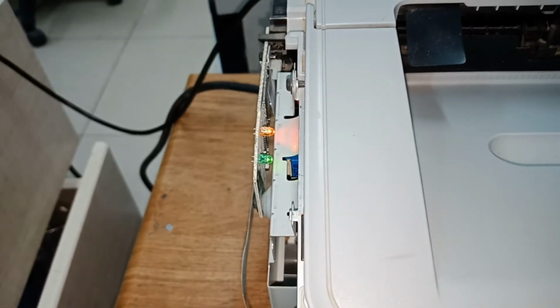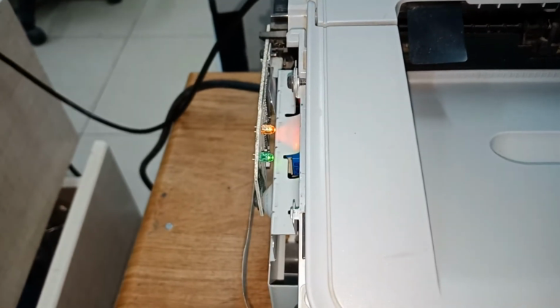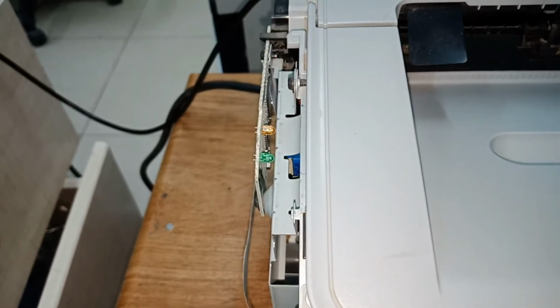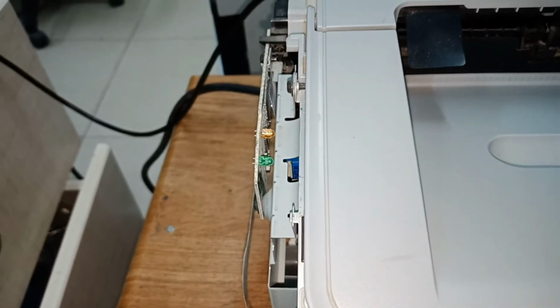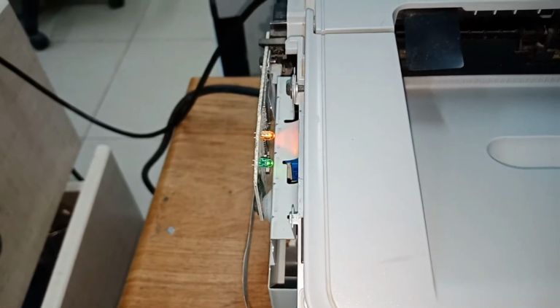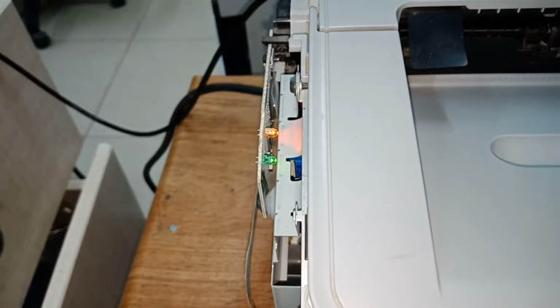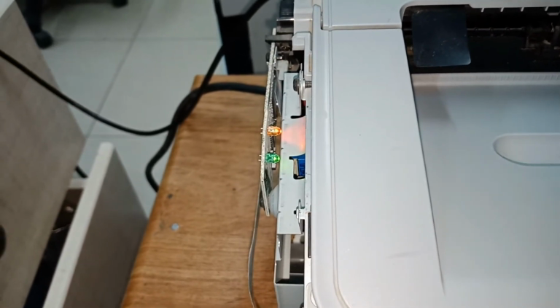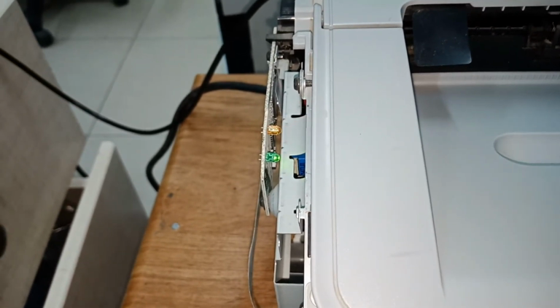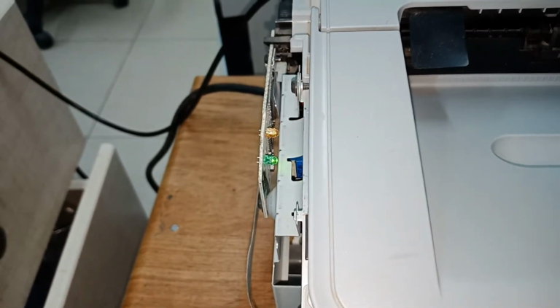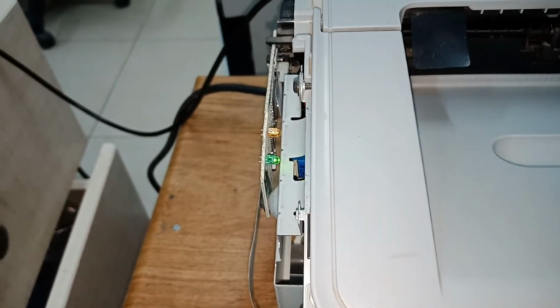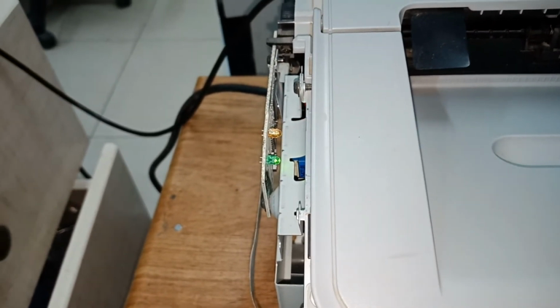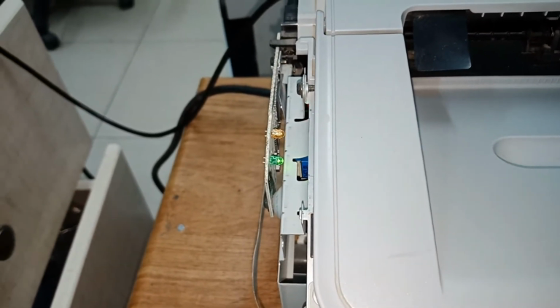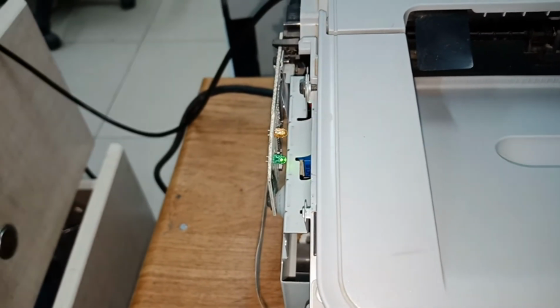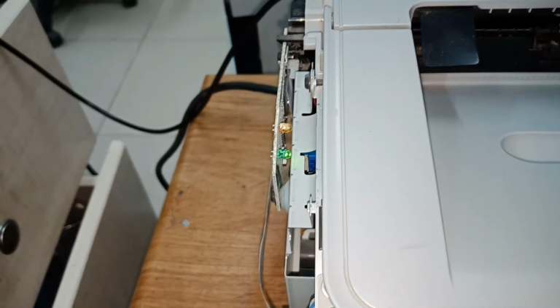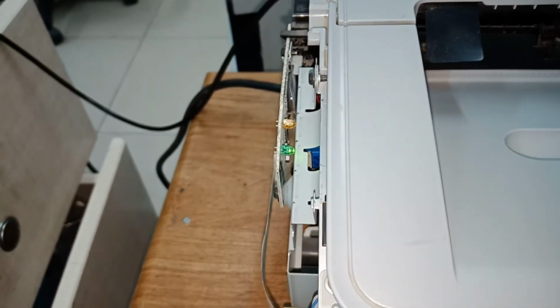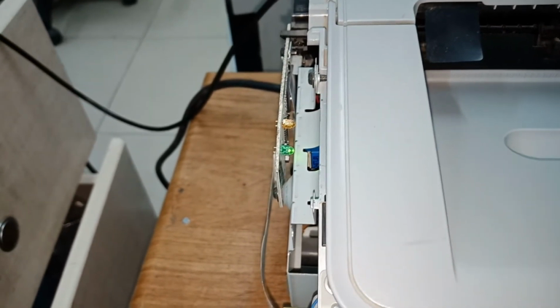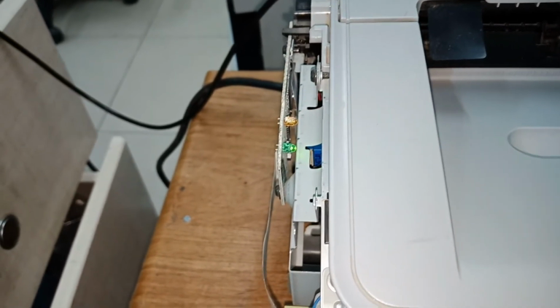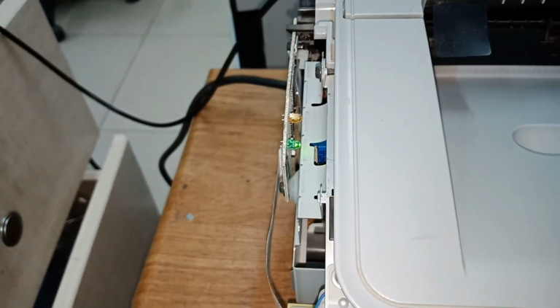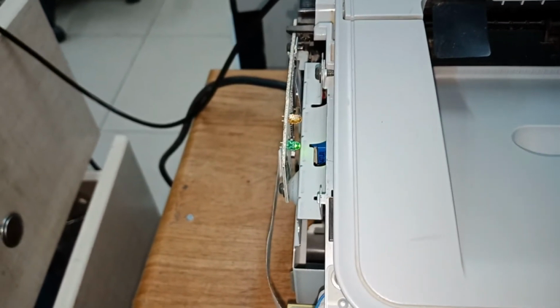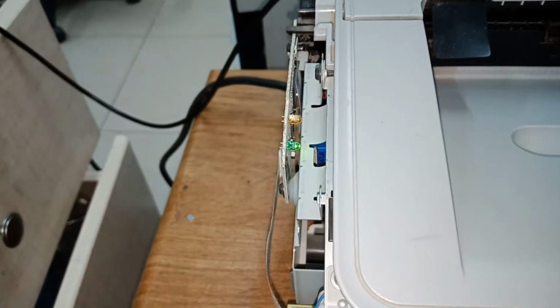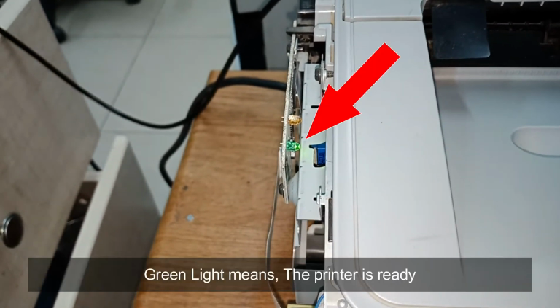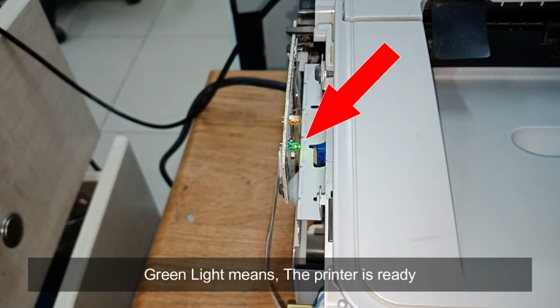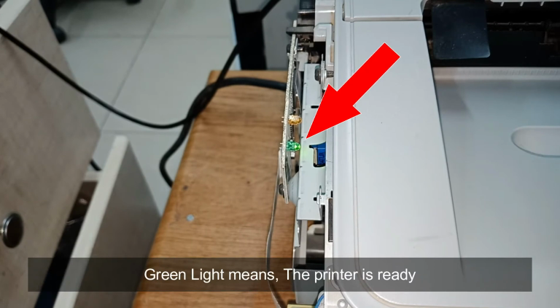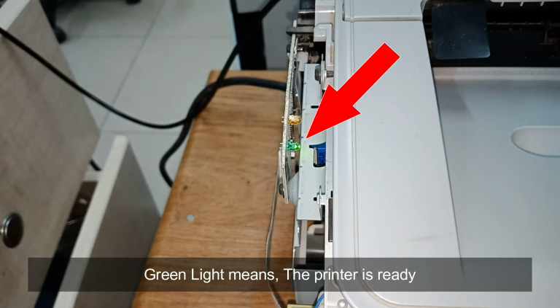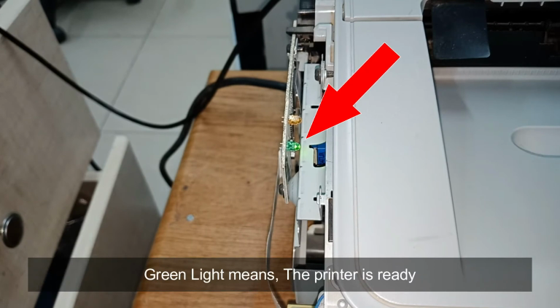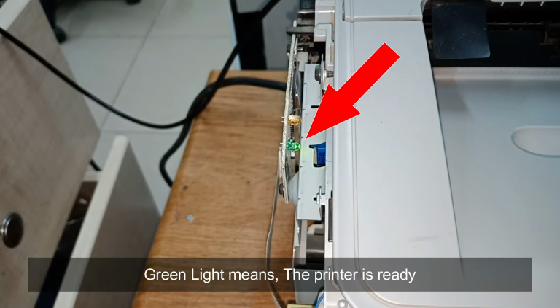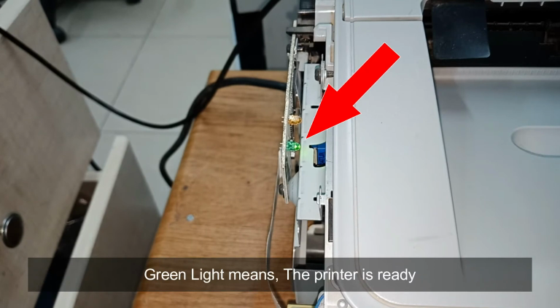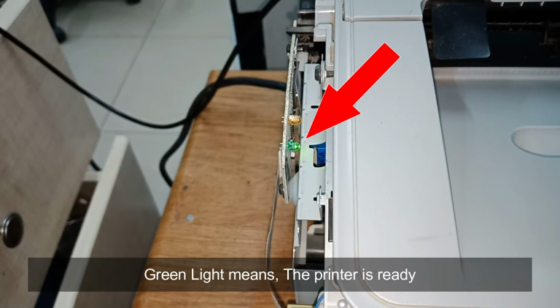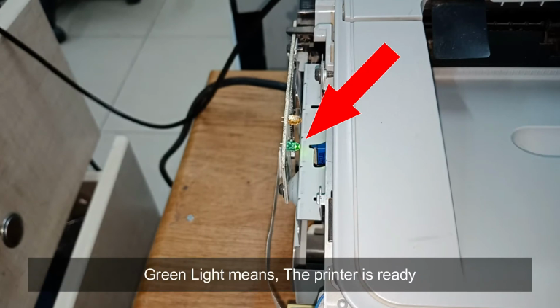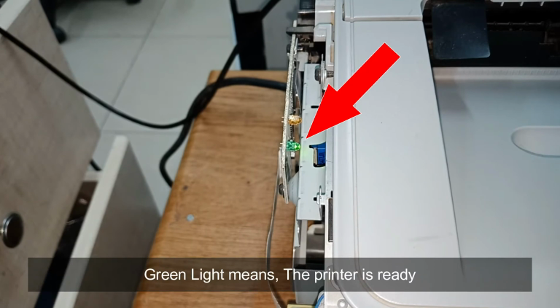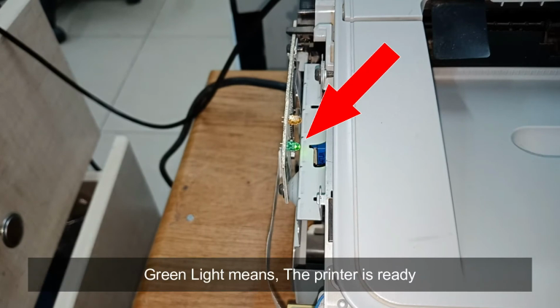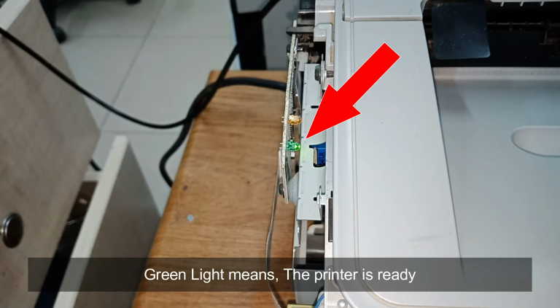Open the printer. Green light means the printer is ready.